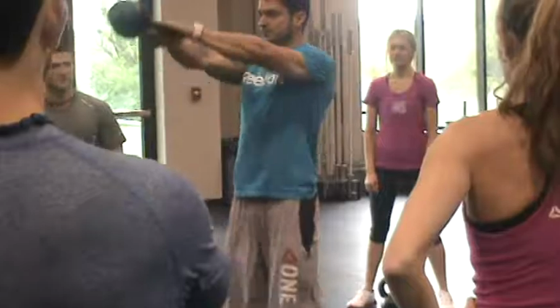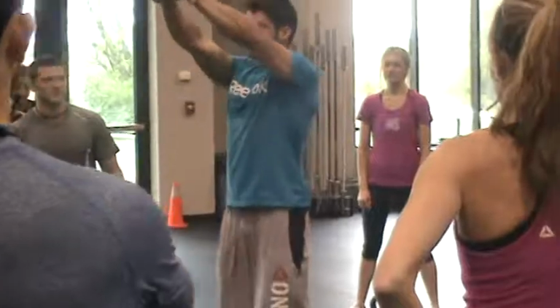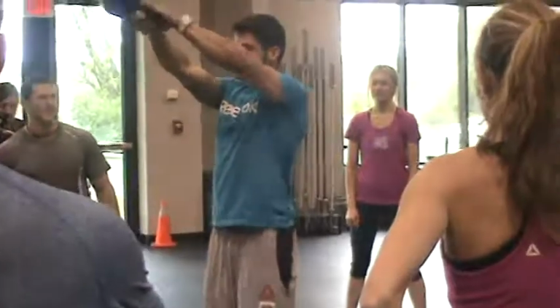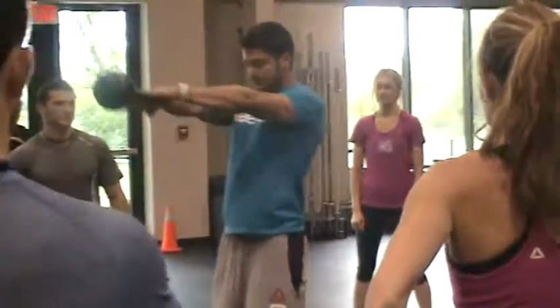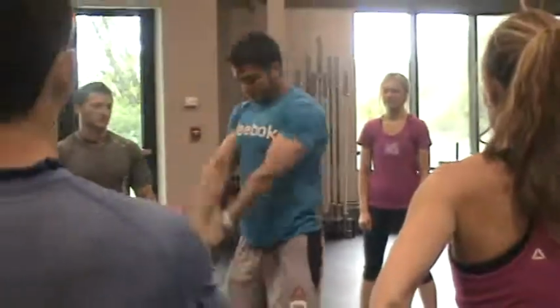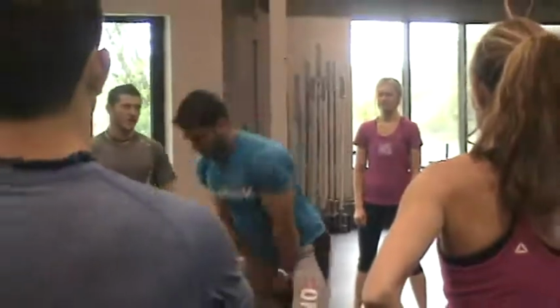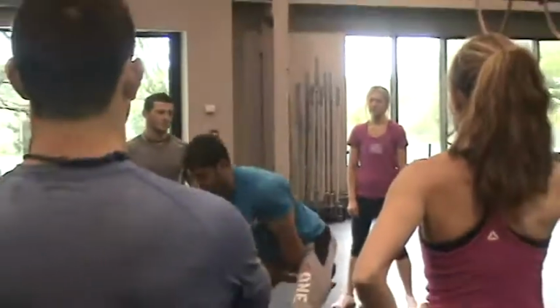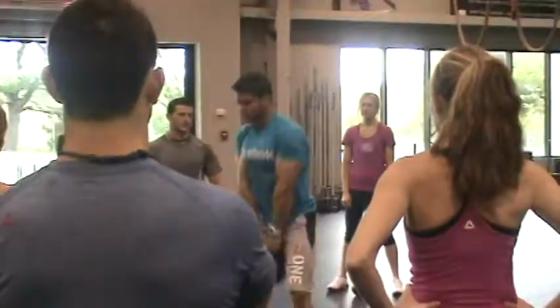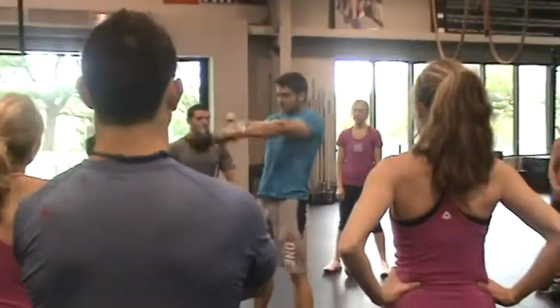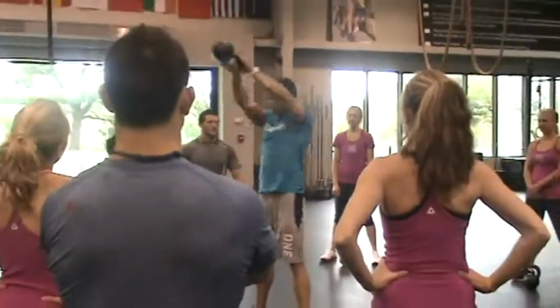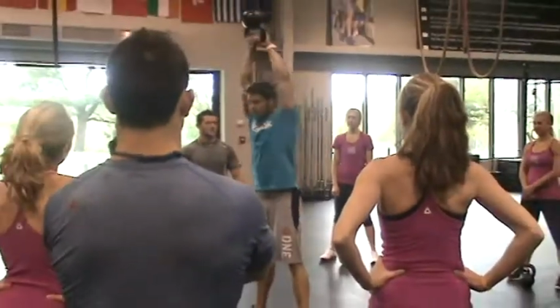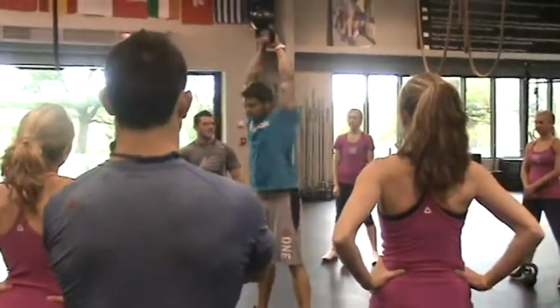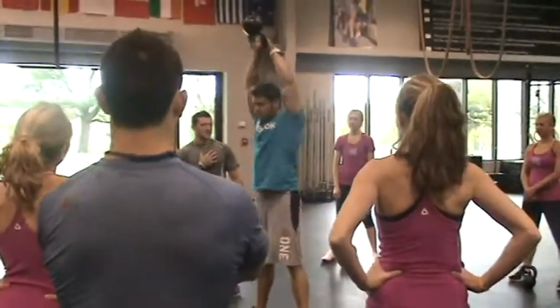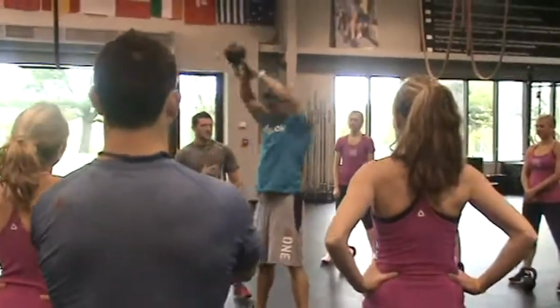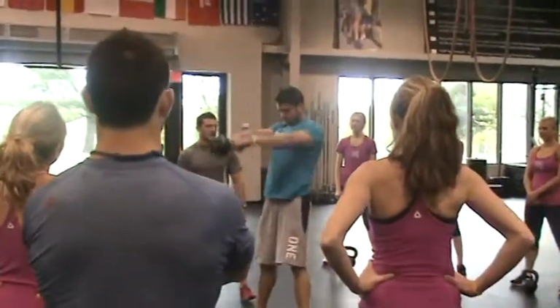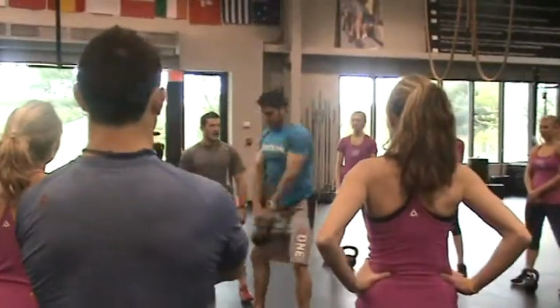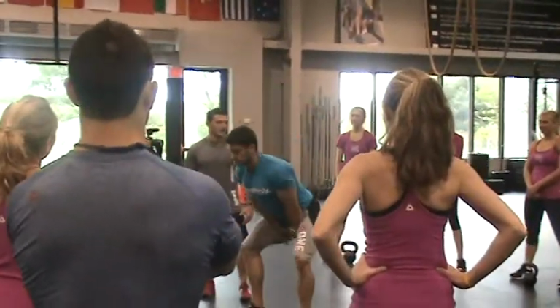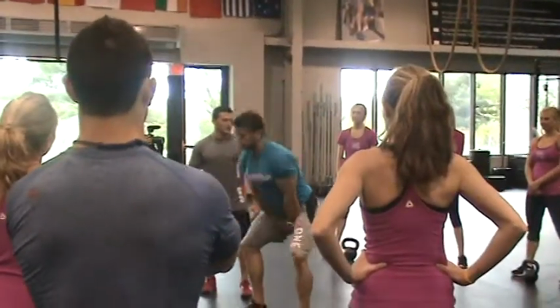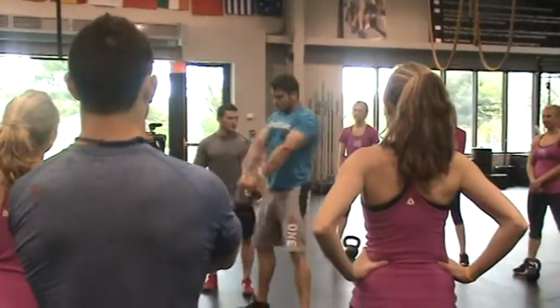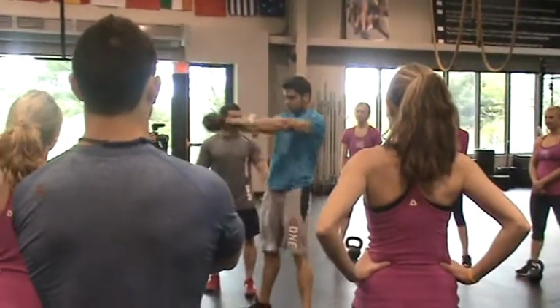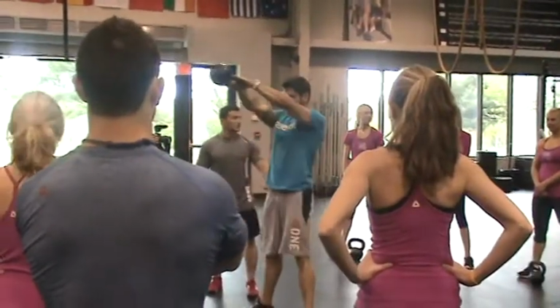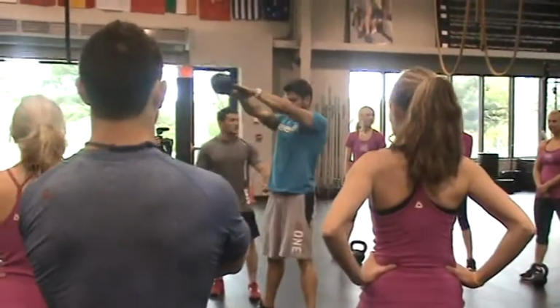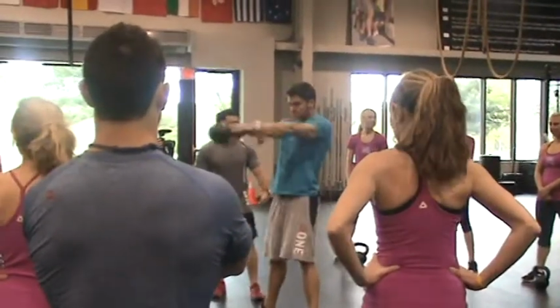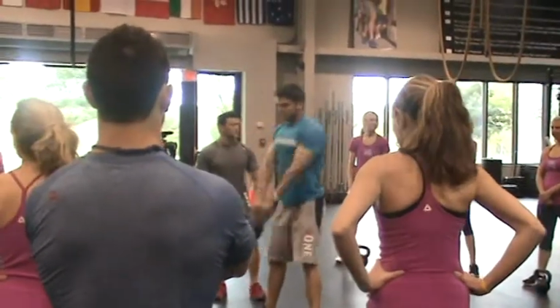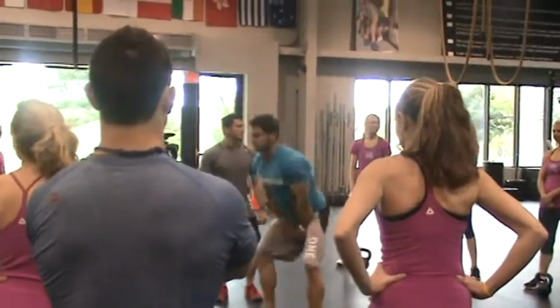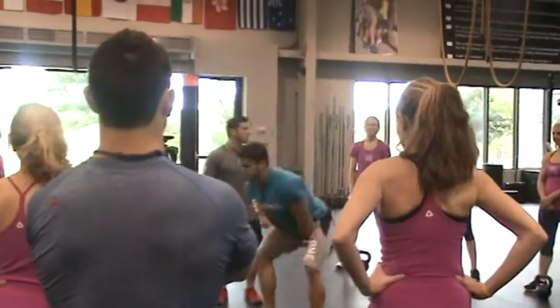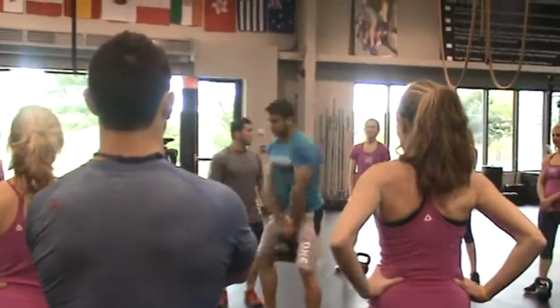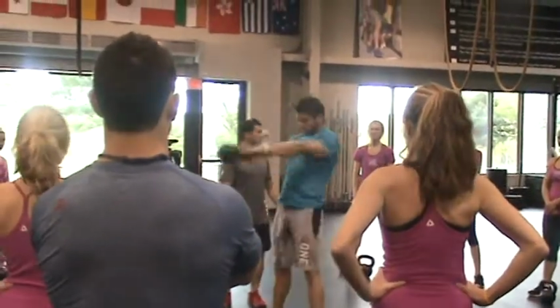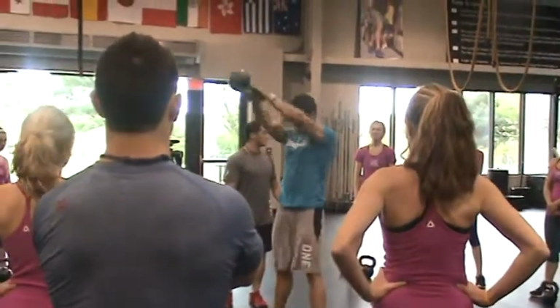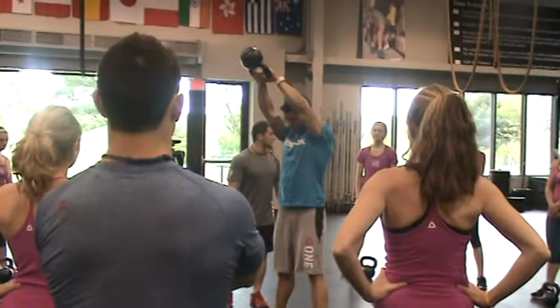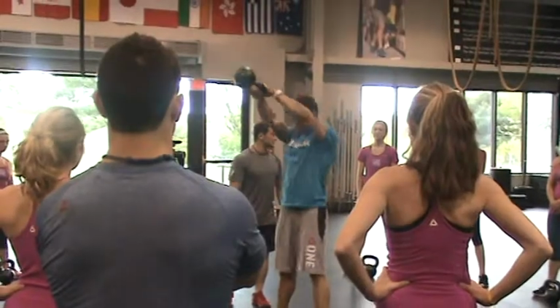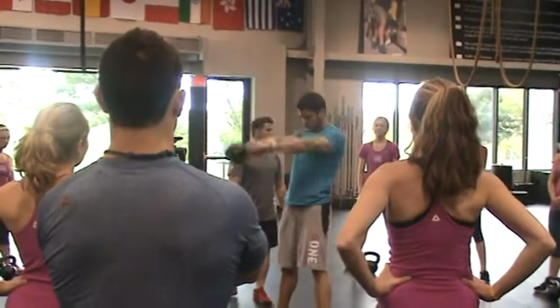Back to the proper one — he keeps that chest high, he just loads the head, squeezes his butt, drives his heels down.